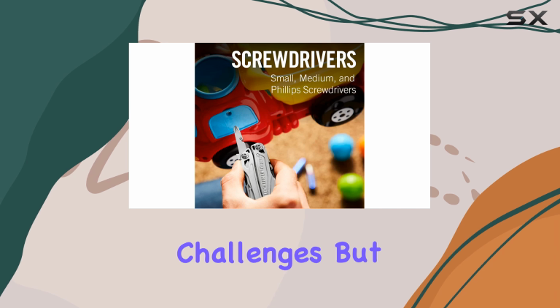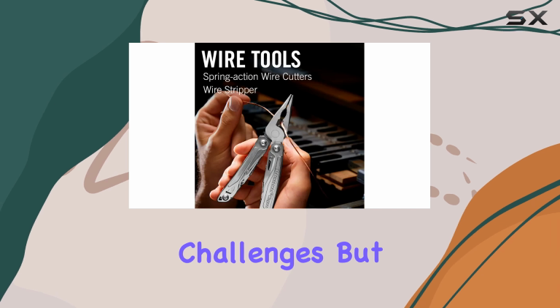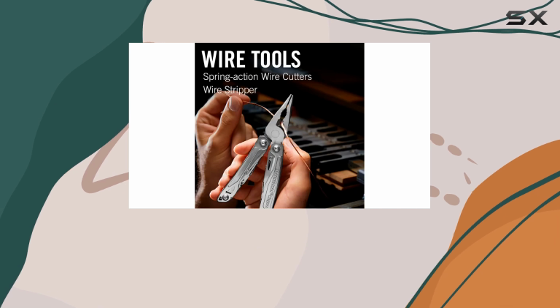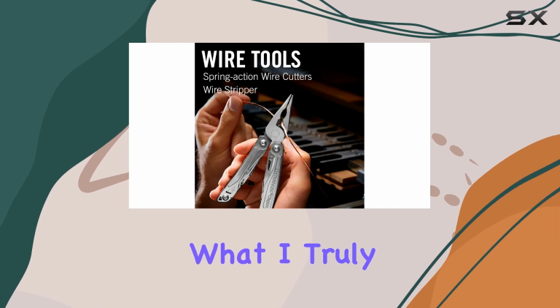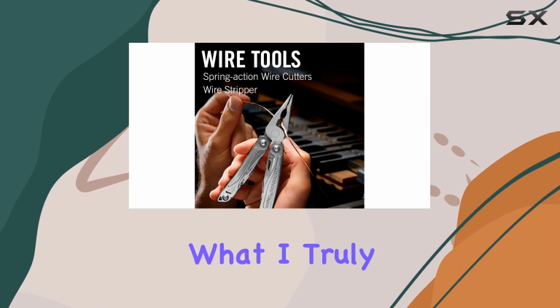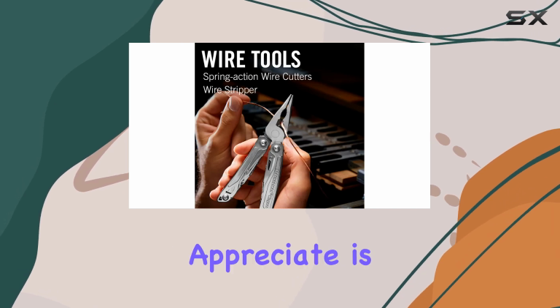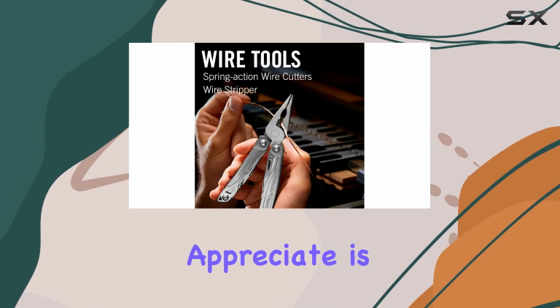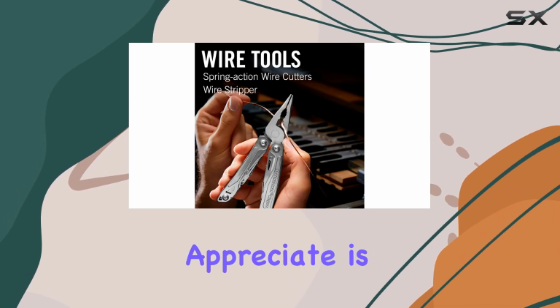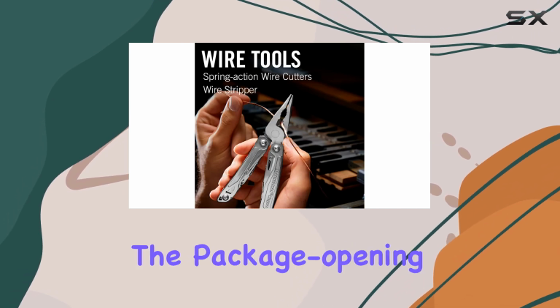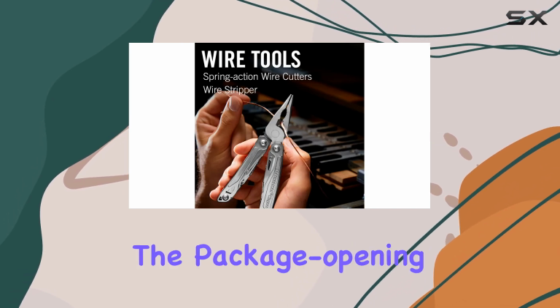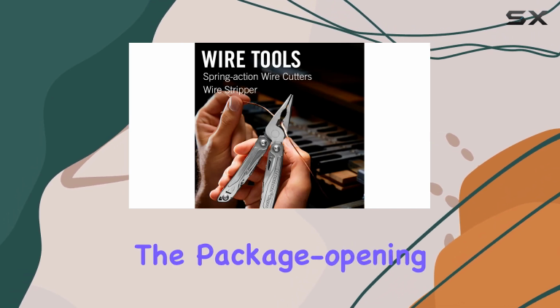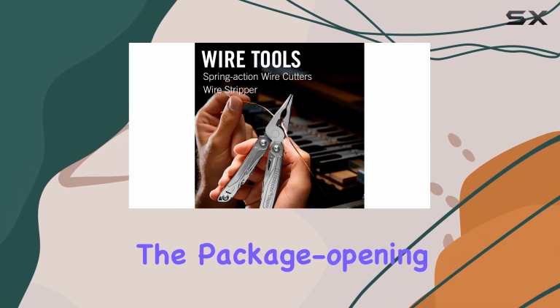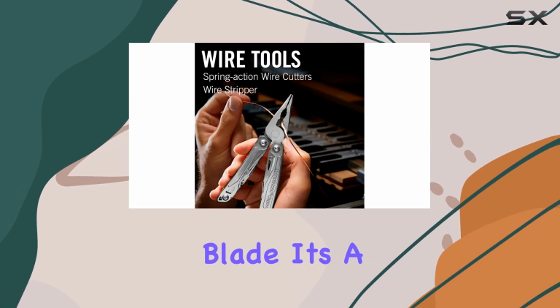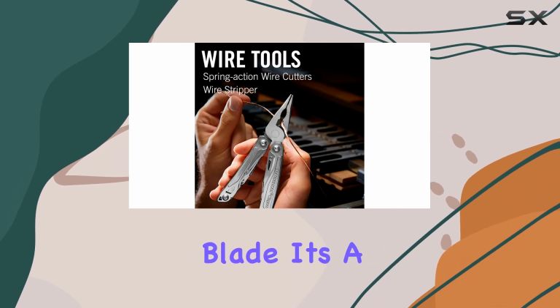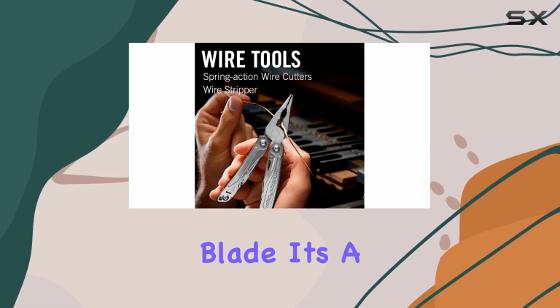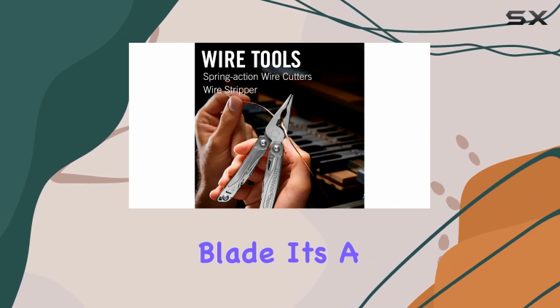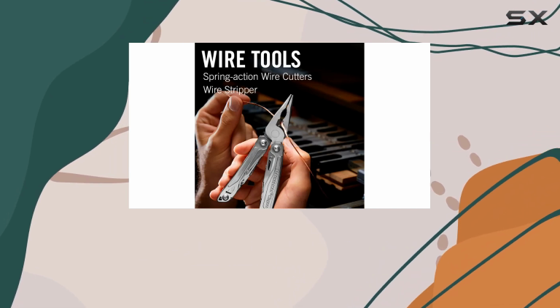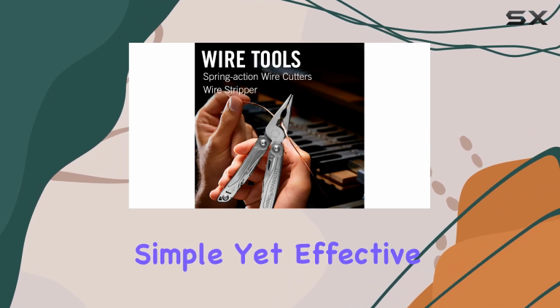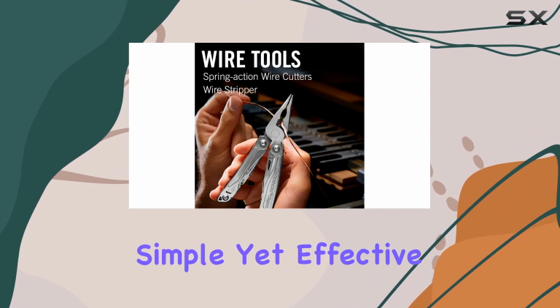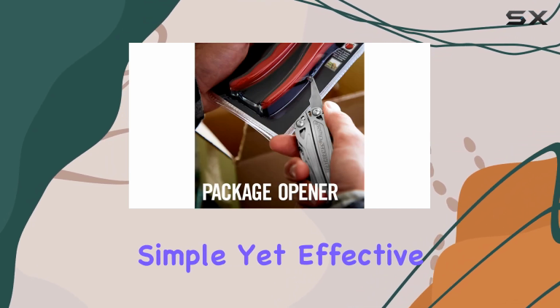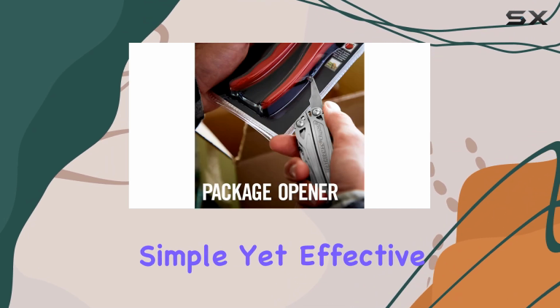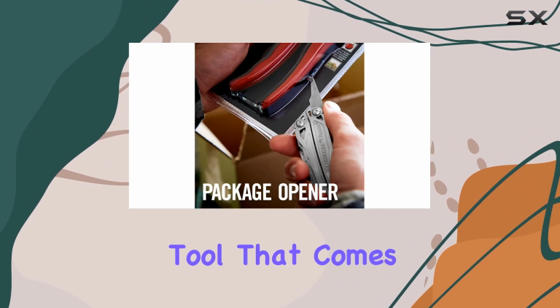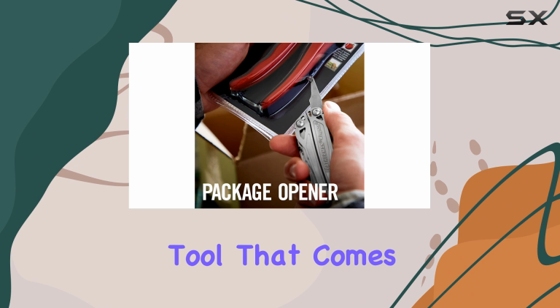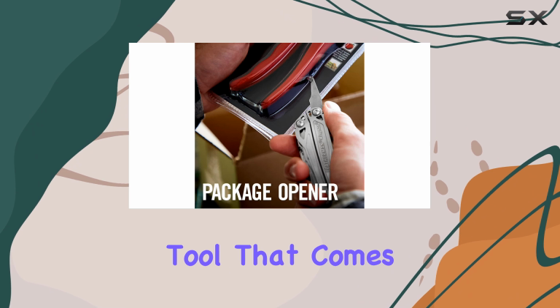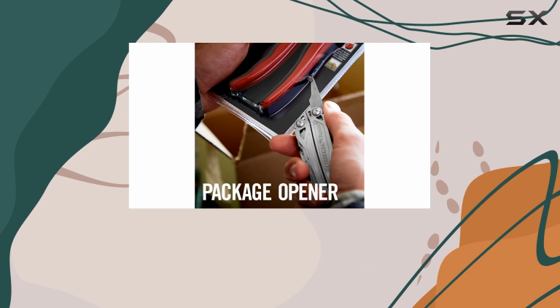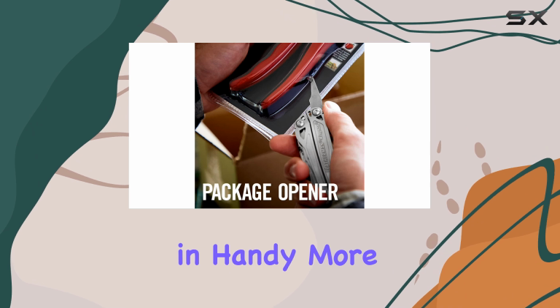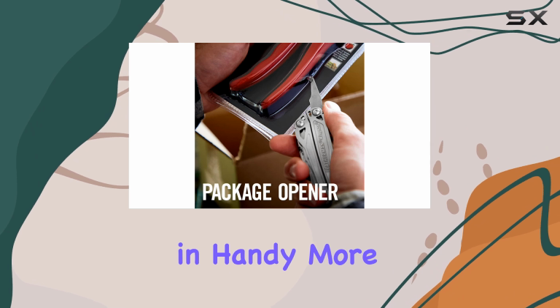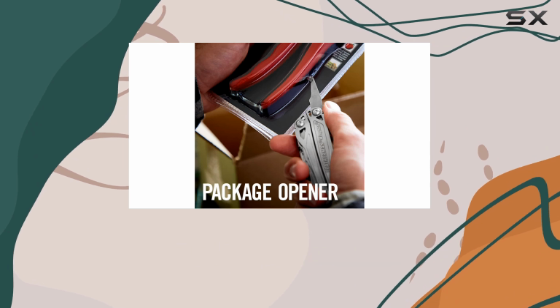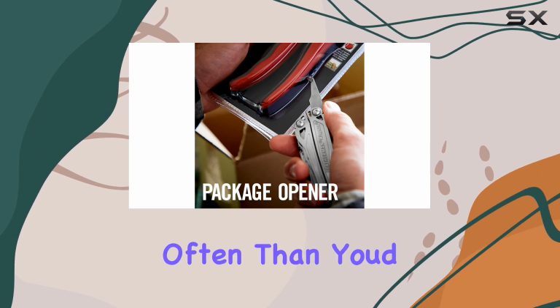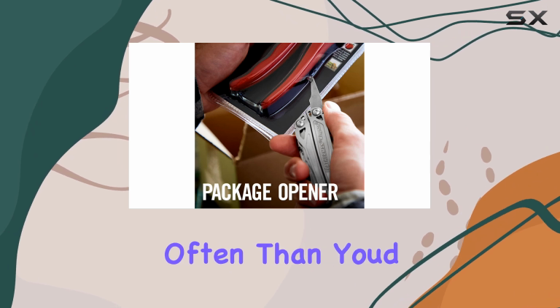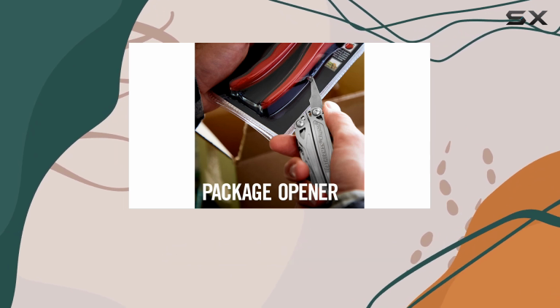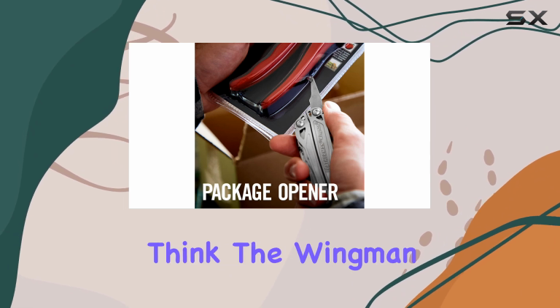But what I truly appreciate is the package-opening blade. It's a simple yet effective tool that comes in handy more often than you'd think.